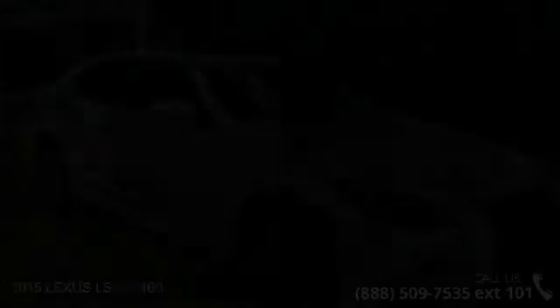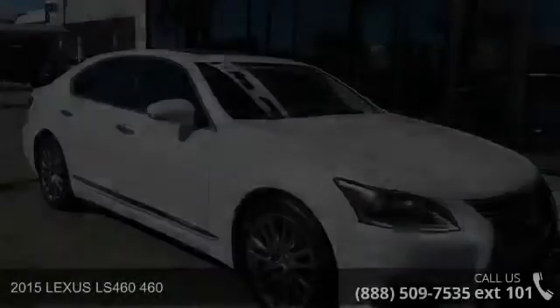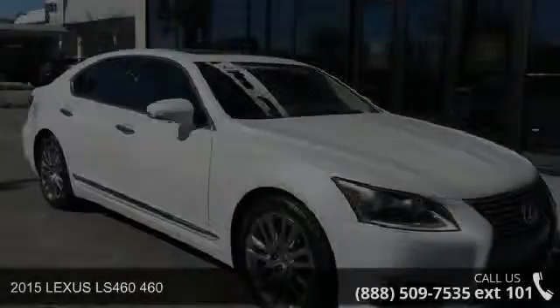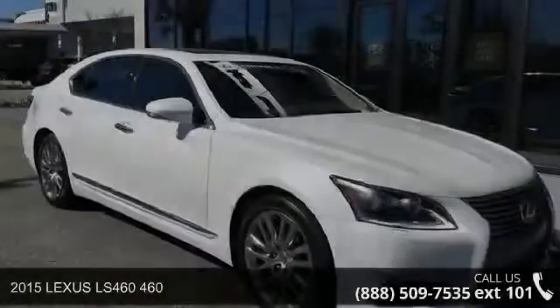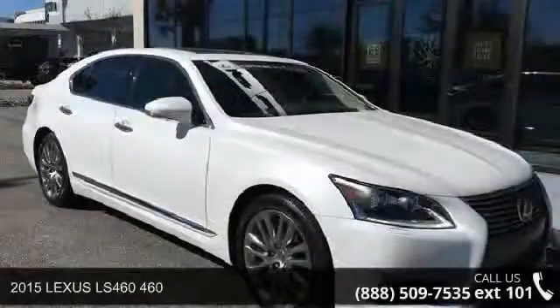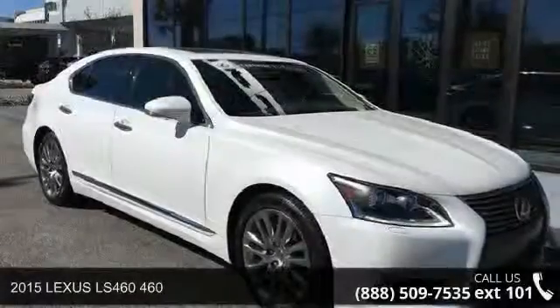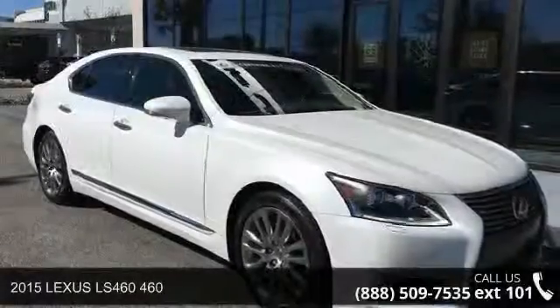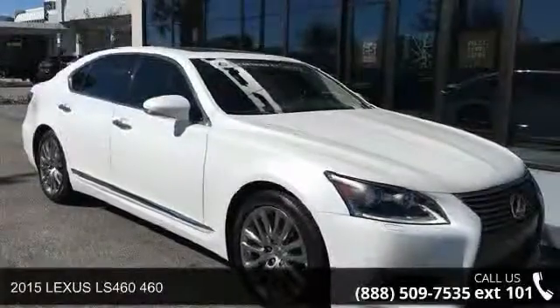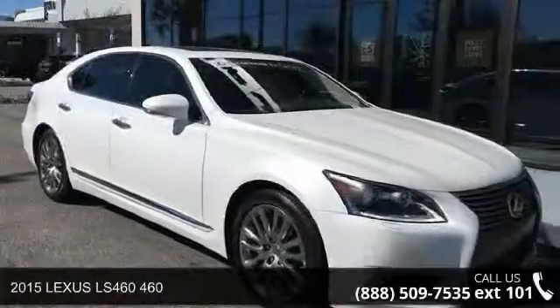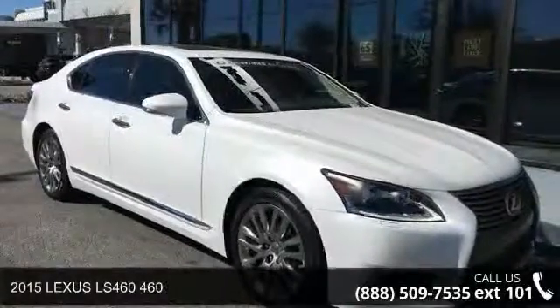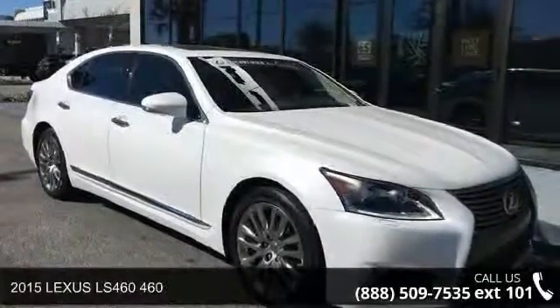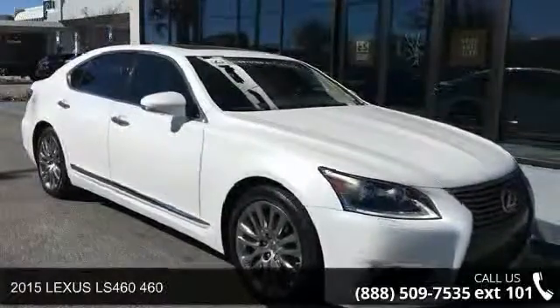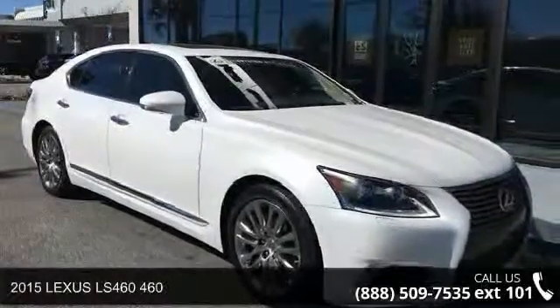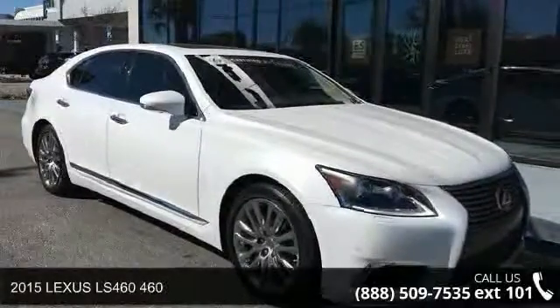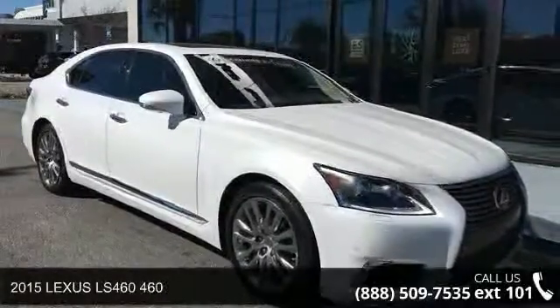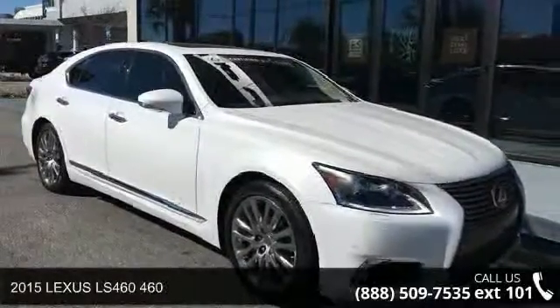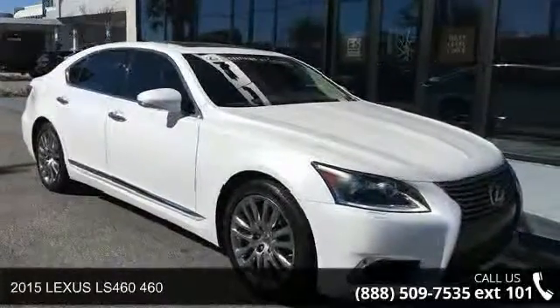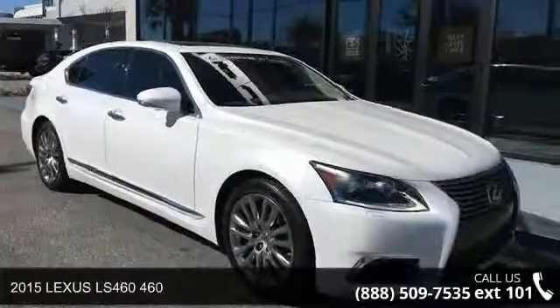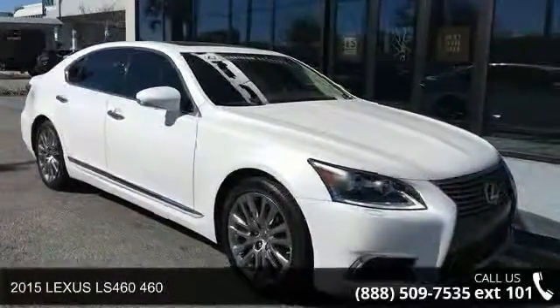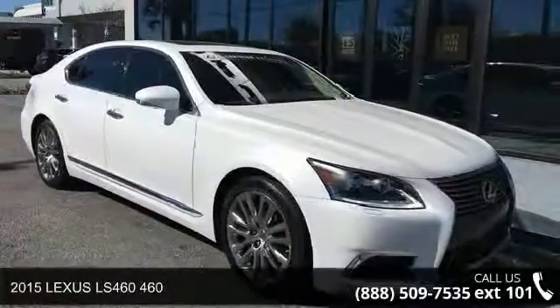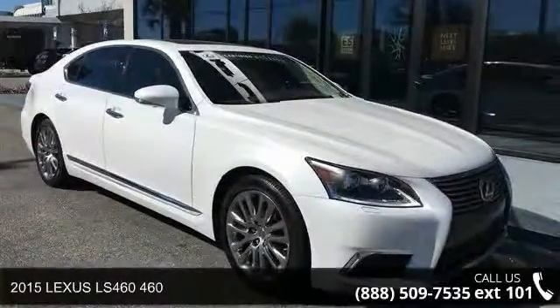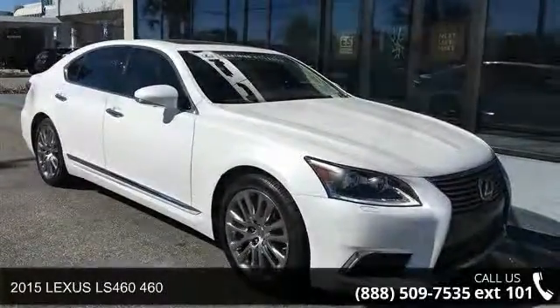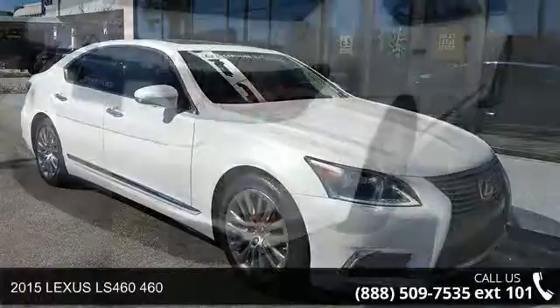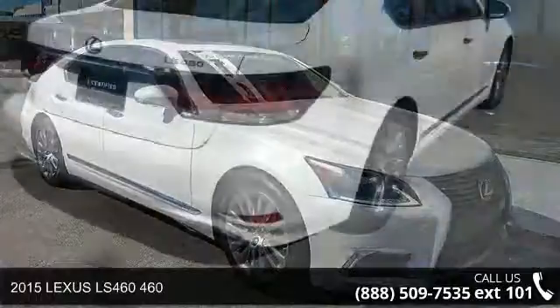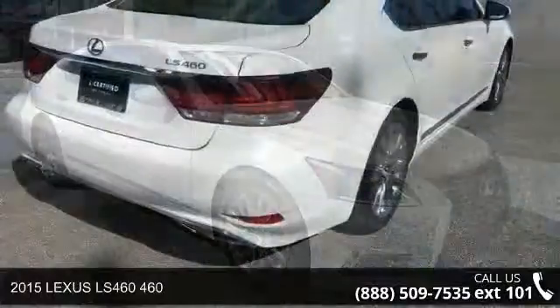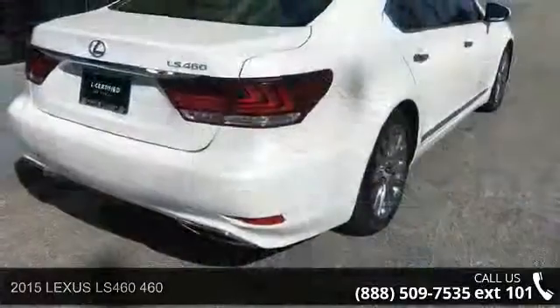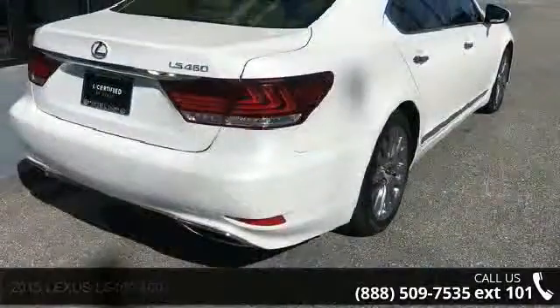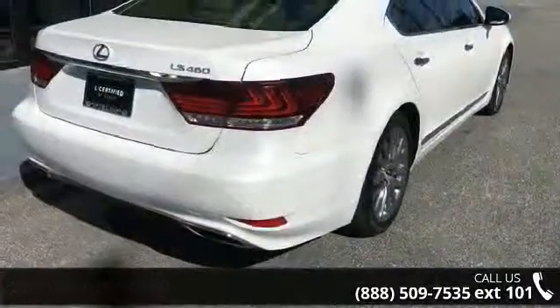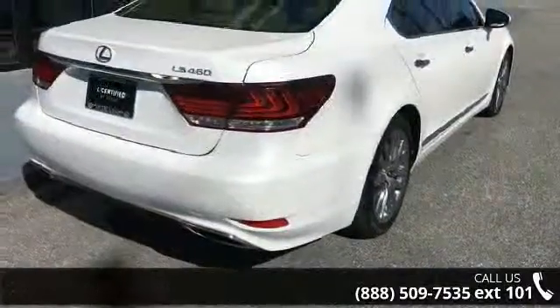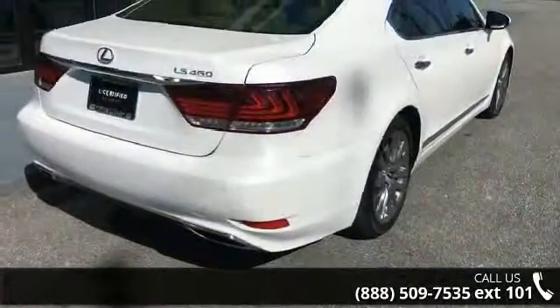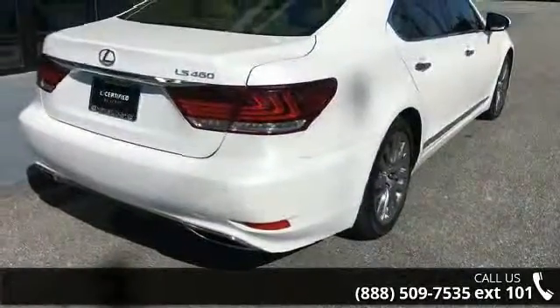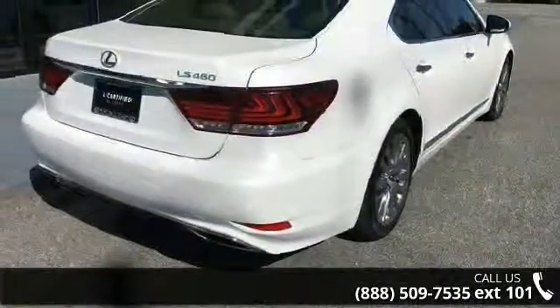Step into the 2015 Lexus LS460. If you are looking for a first-rate auto, this one could be yours today.